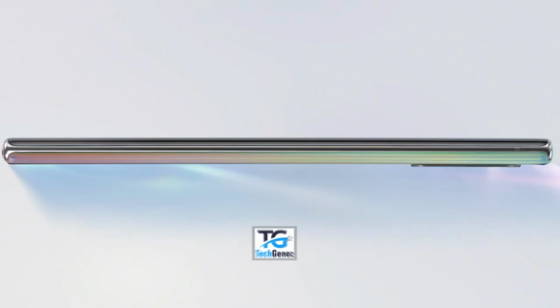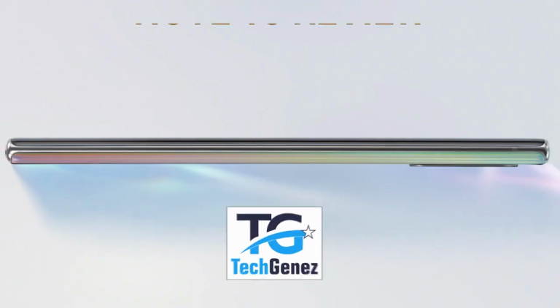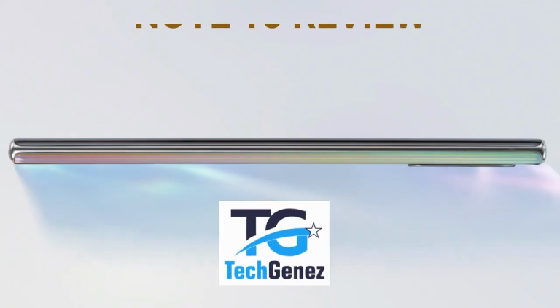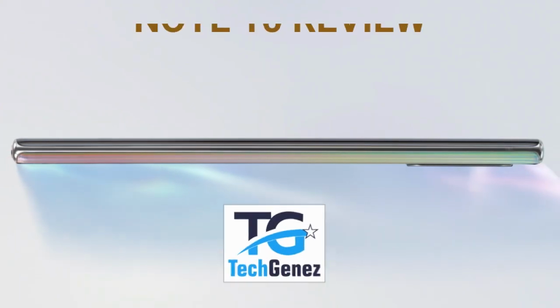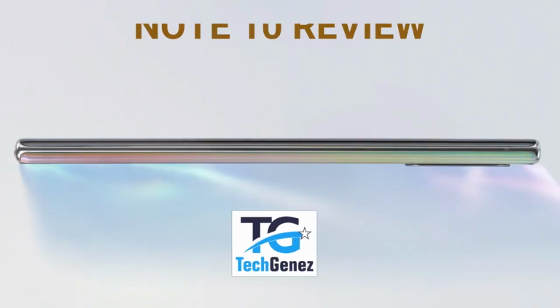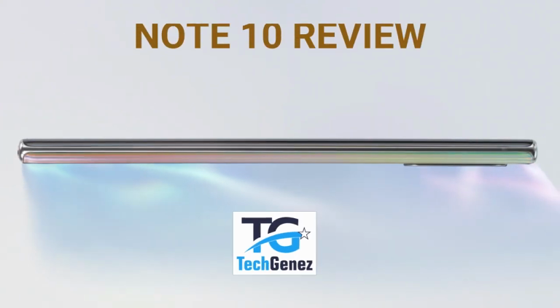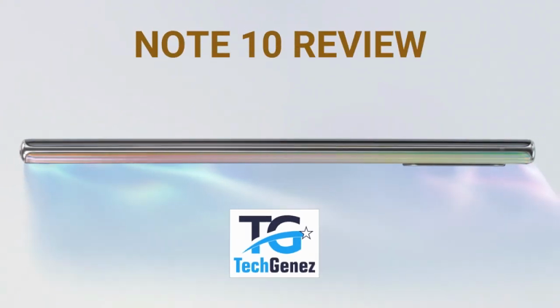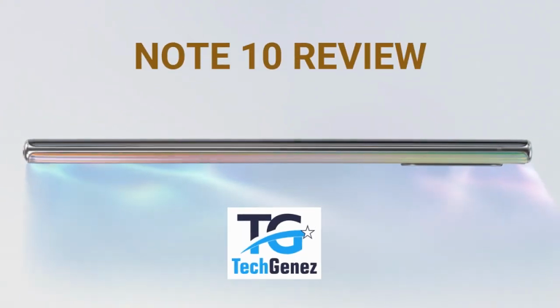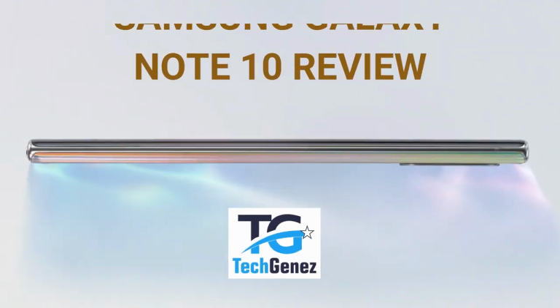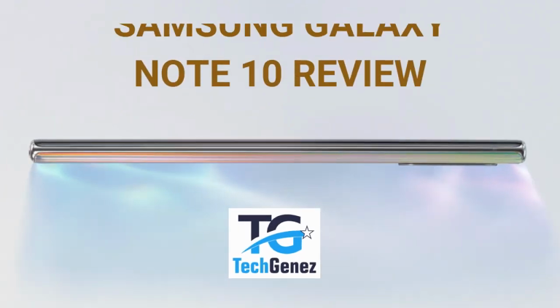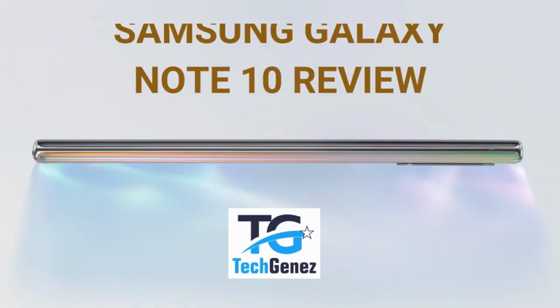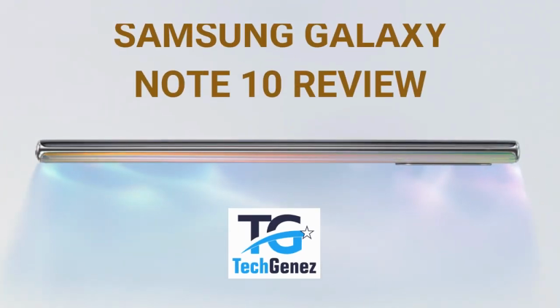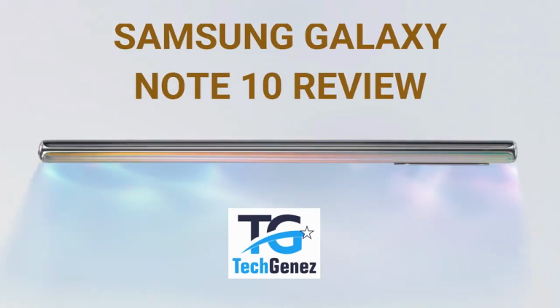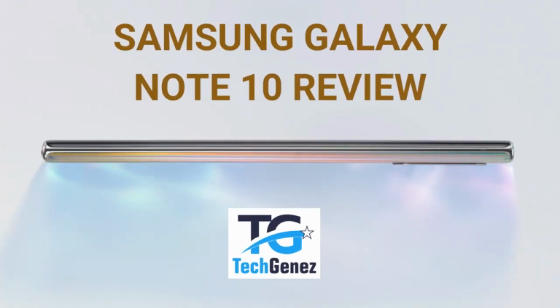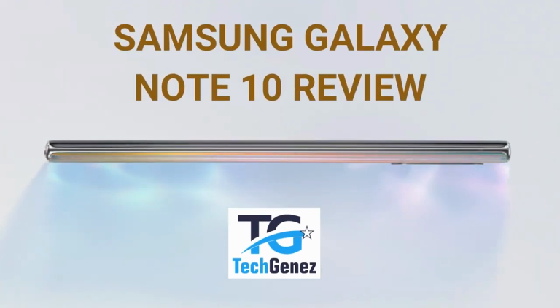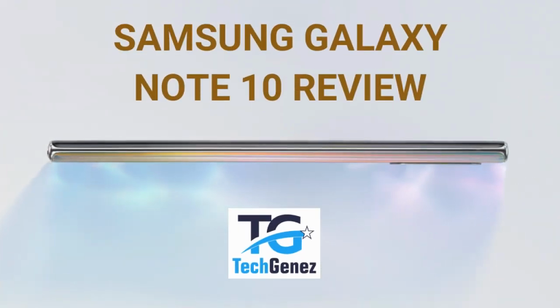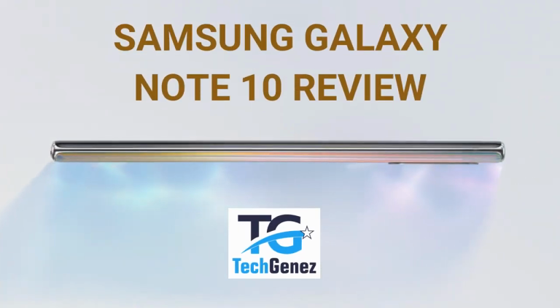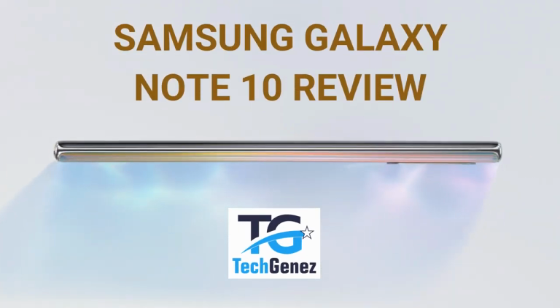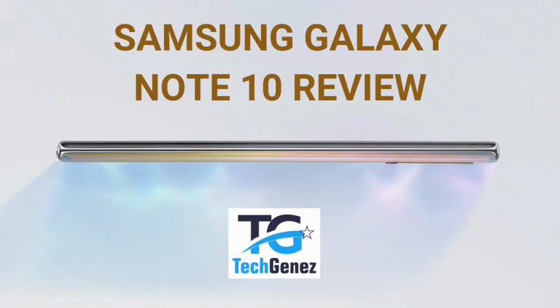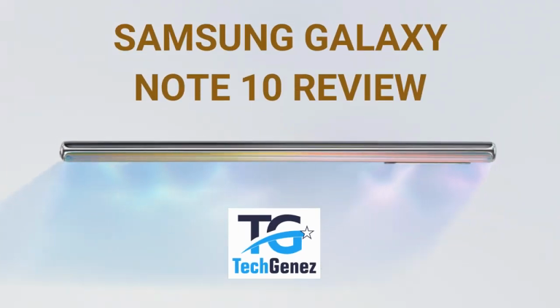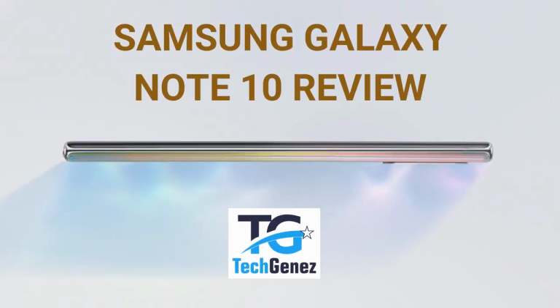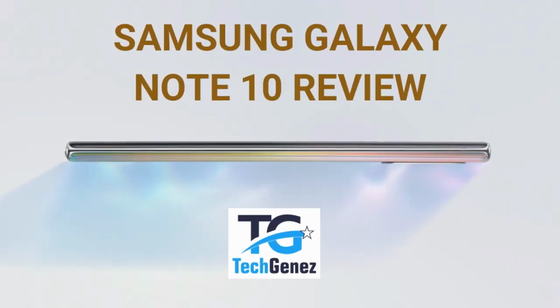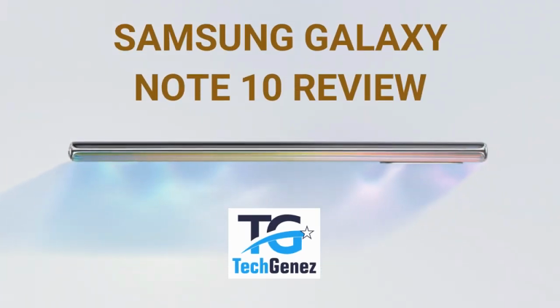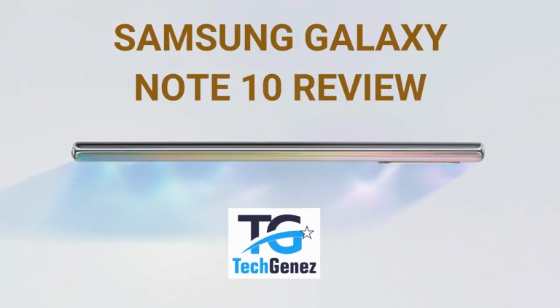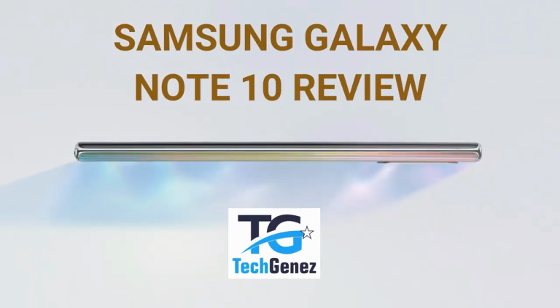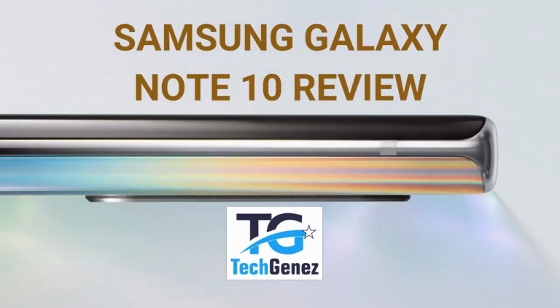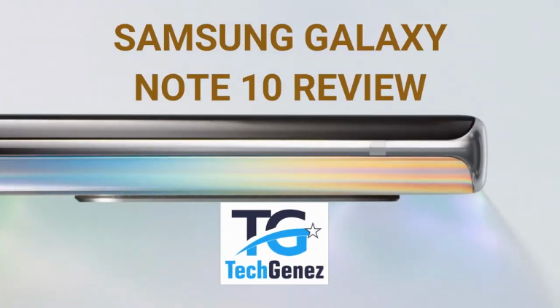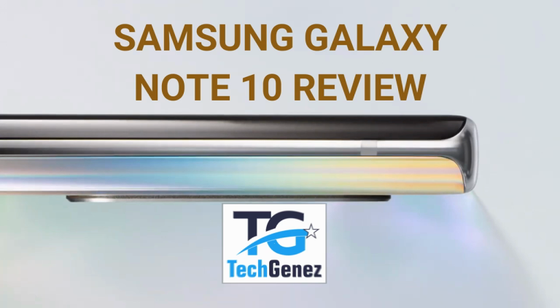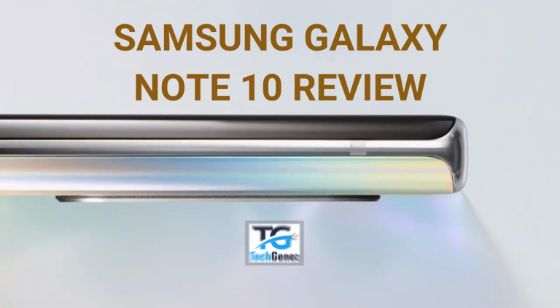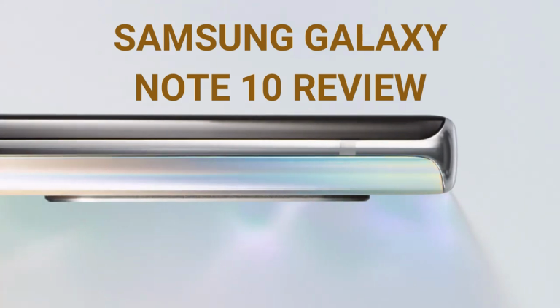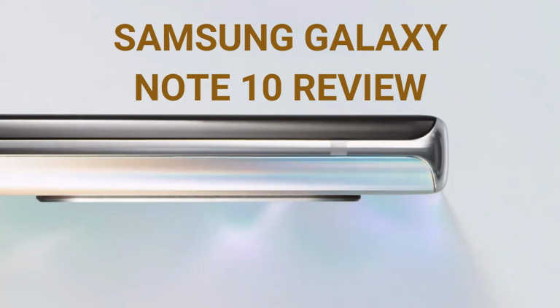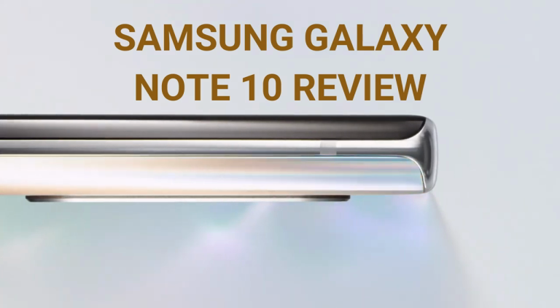Hi, welcome to Tech Genes. Today we are reviewing the Samsung Galaxy Note 10 and the Note 10 Plus. Let's get started.